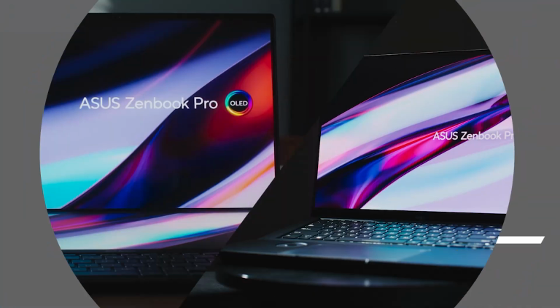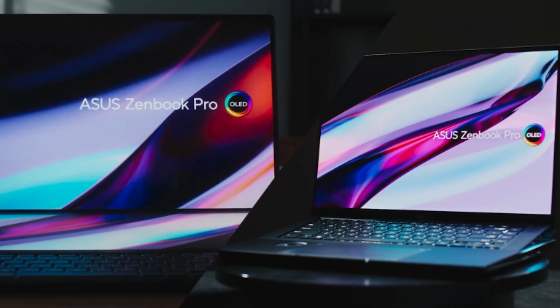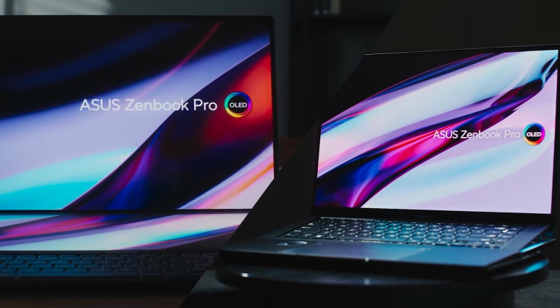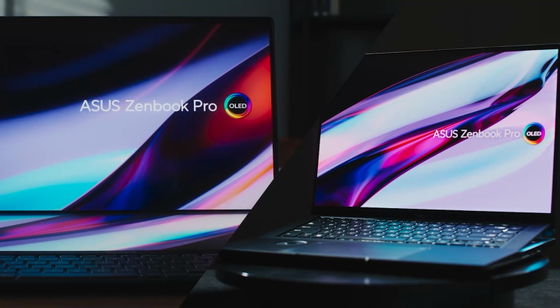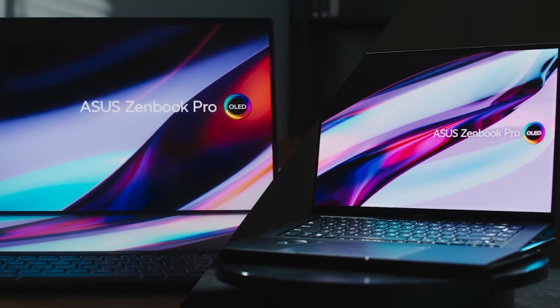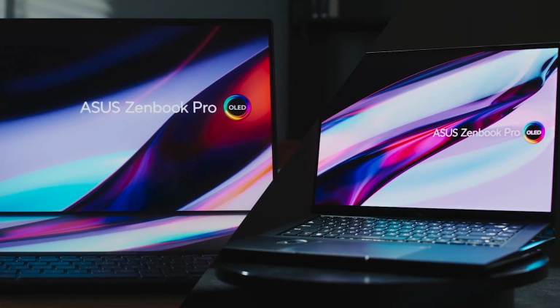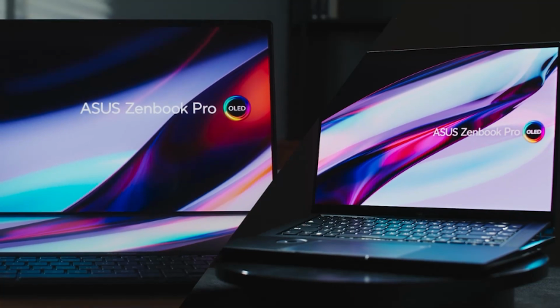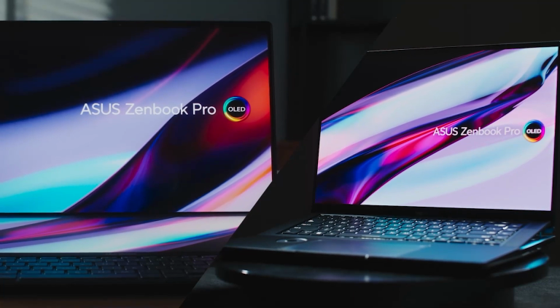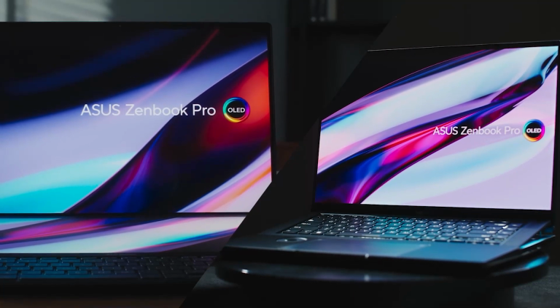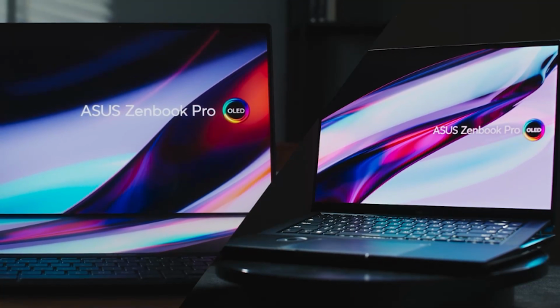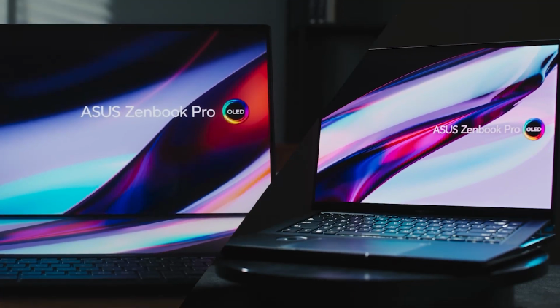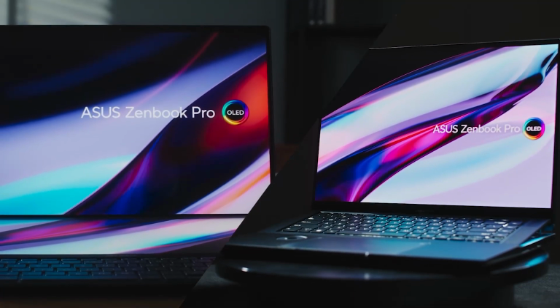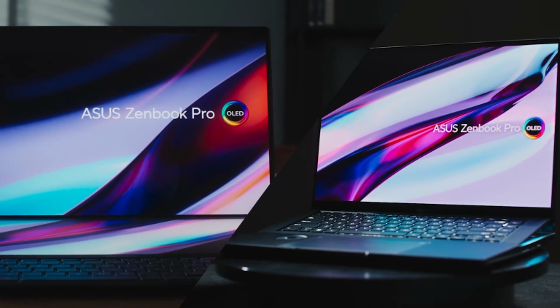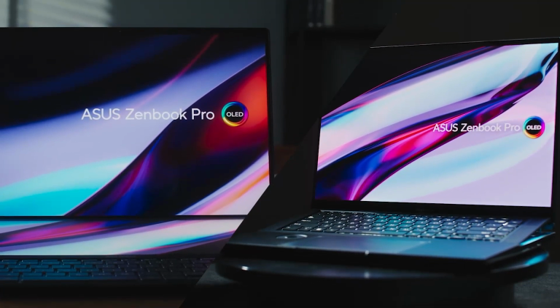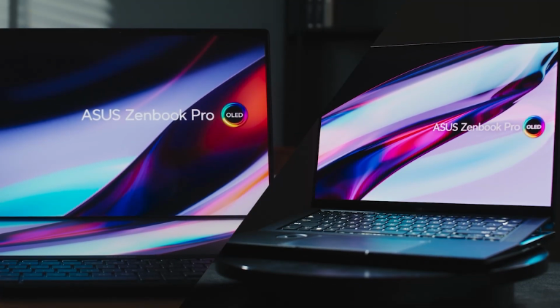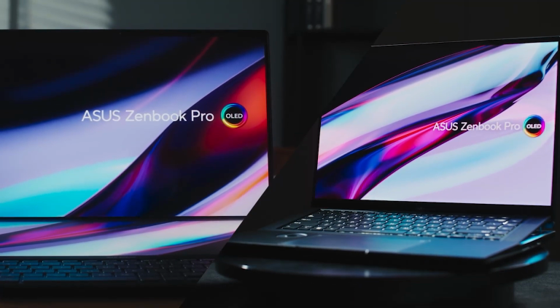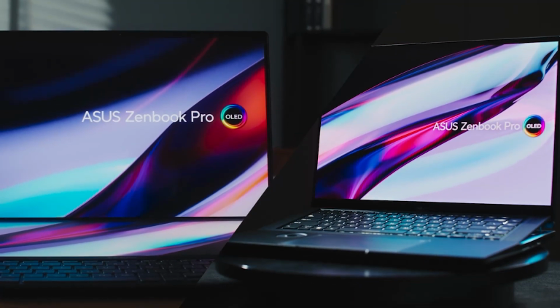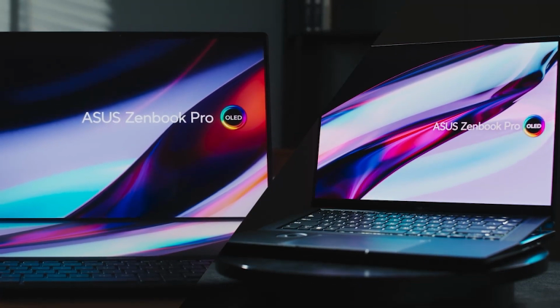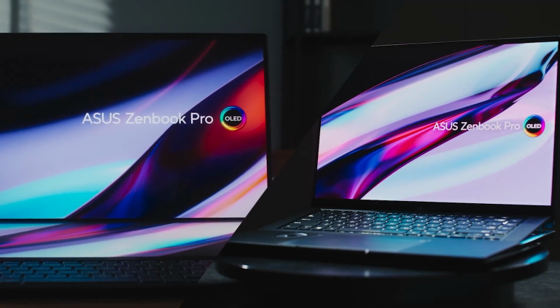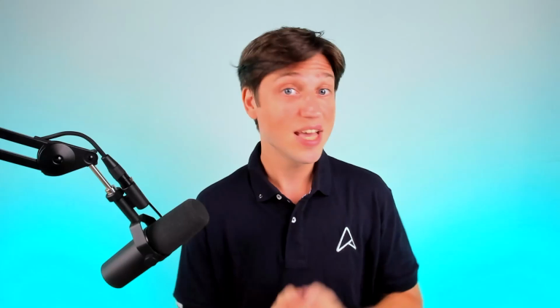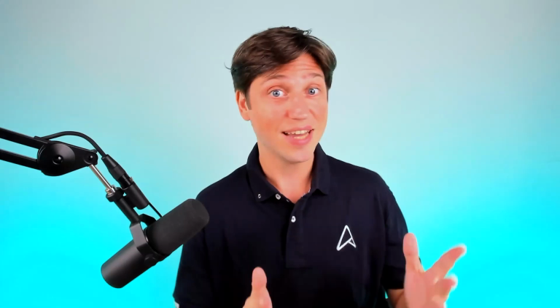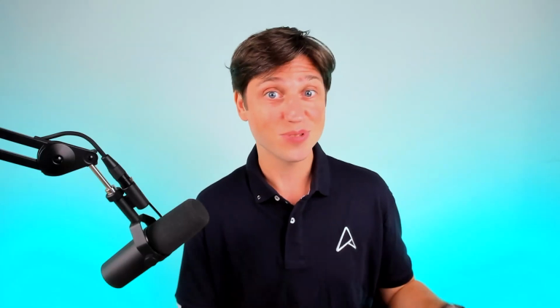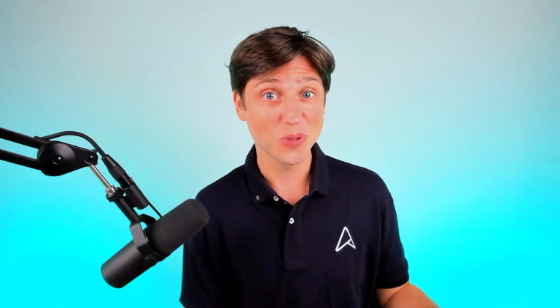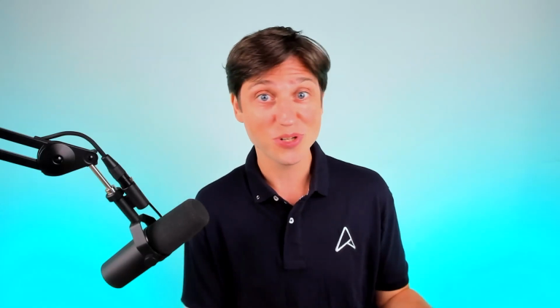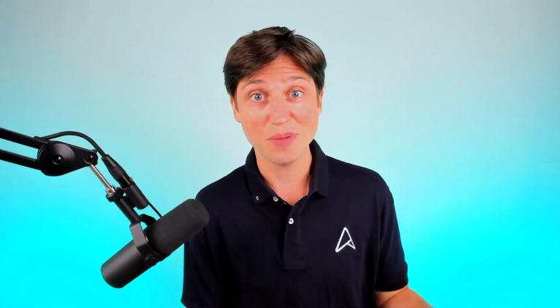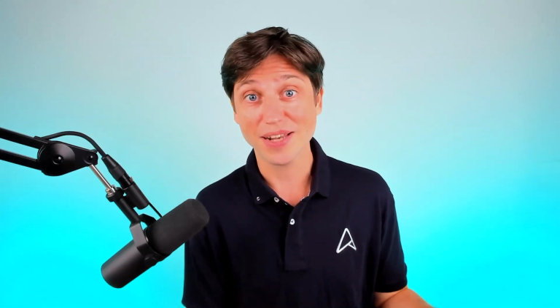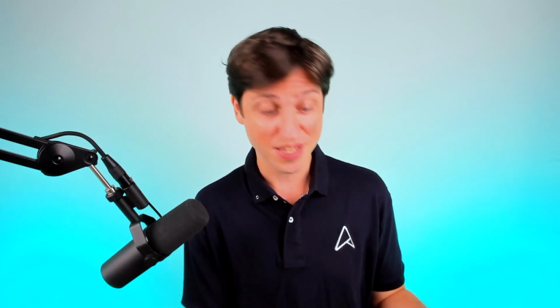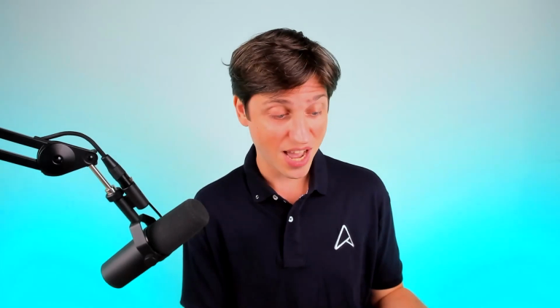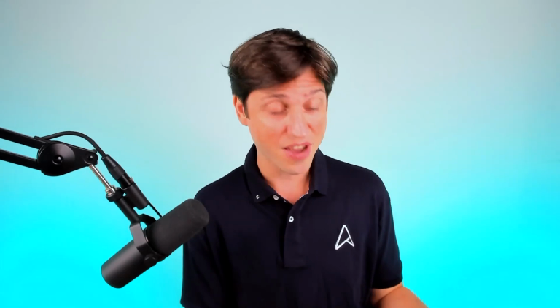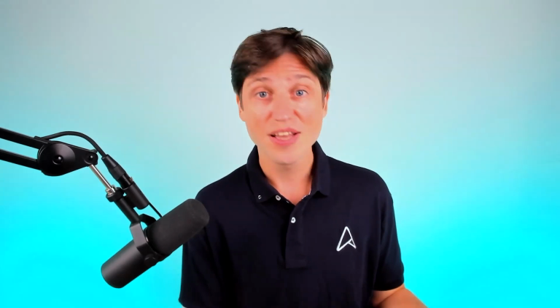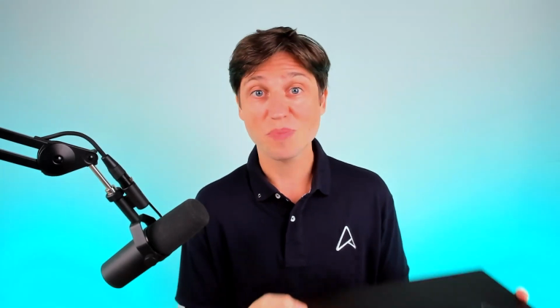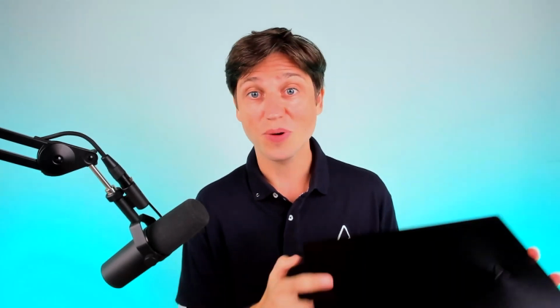We're also using QHD 16 by 10 OLED displays across the board, pushing the panels even higher spec wise.